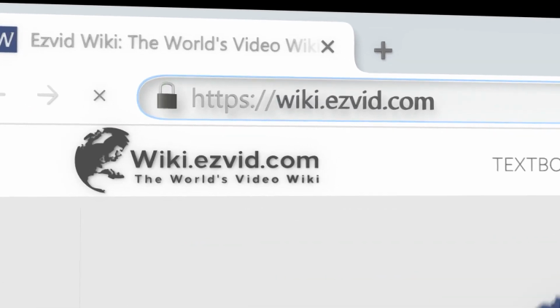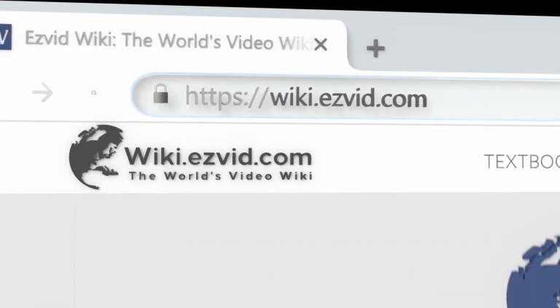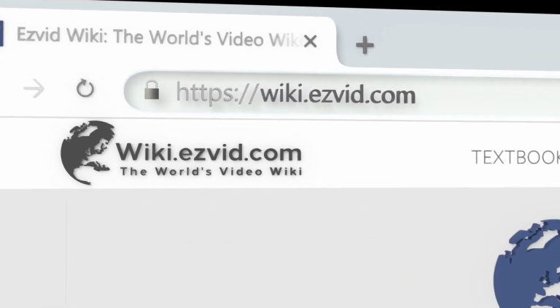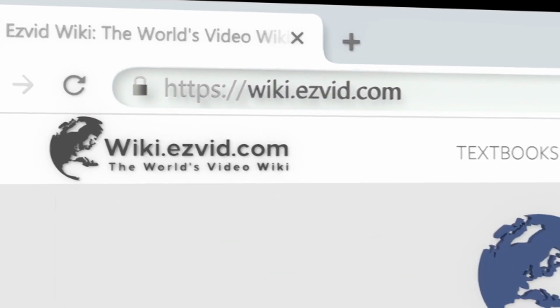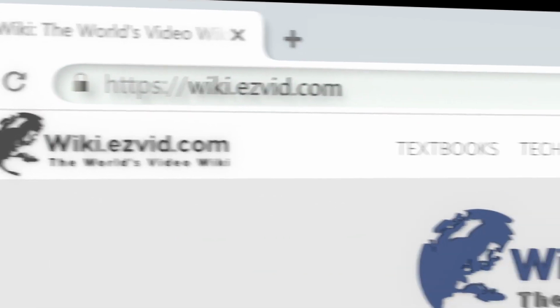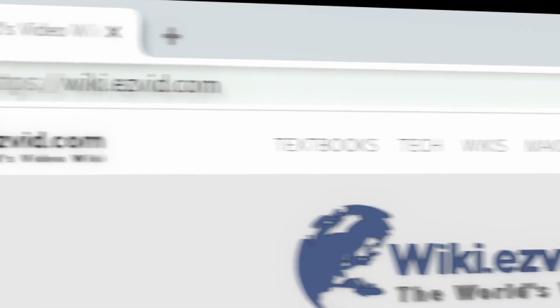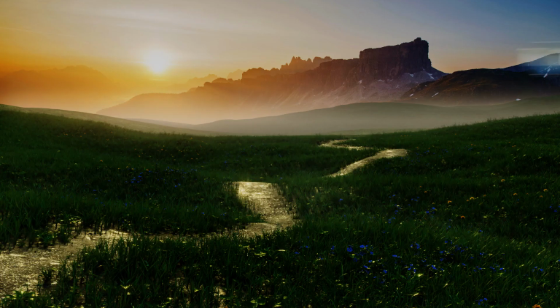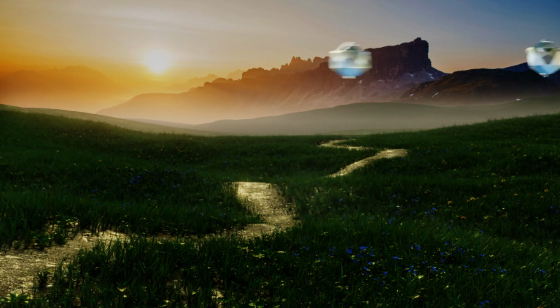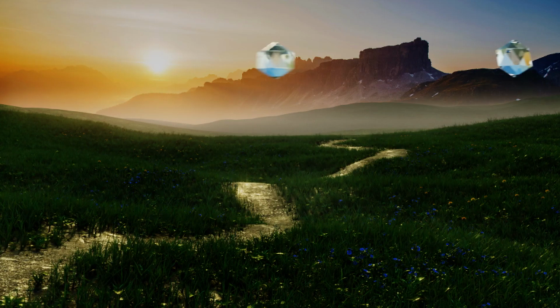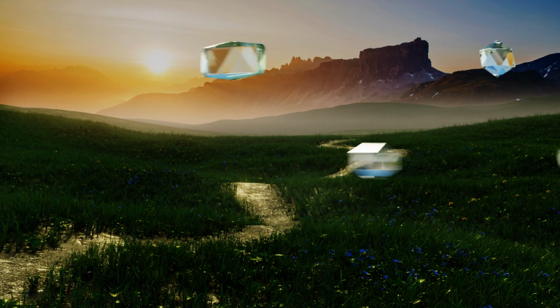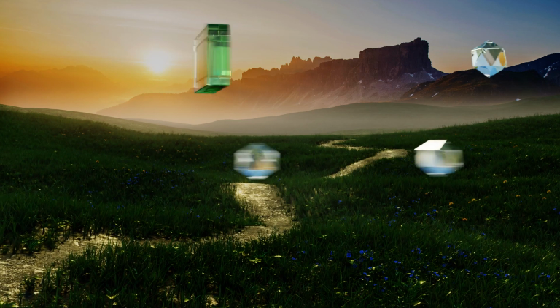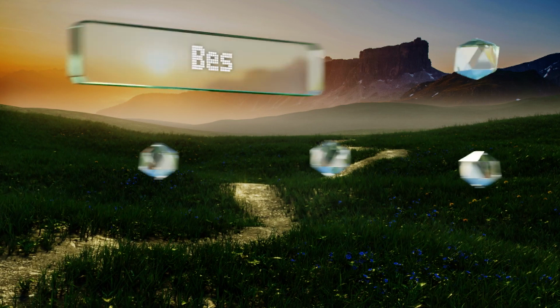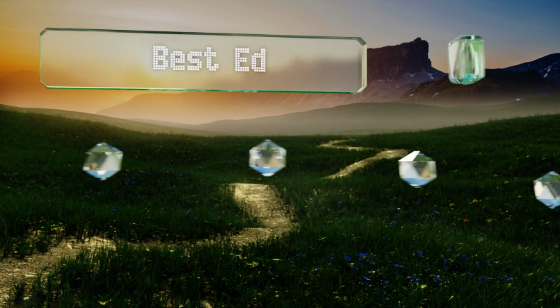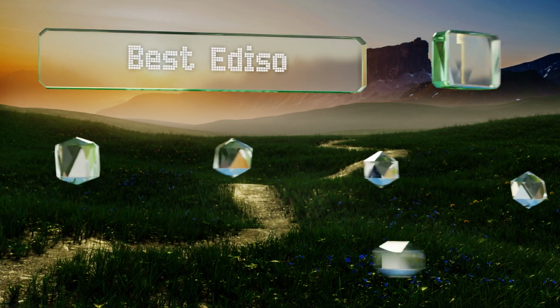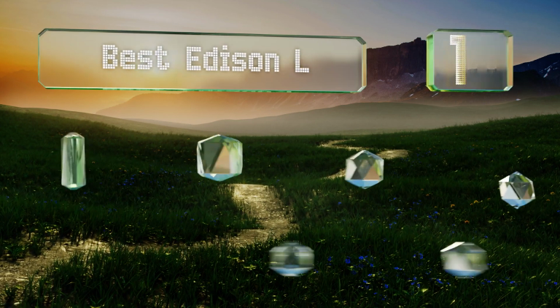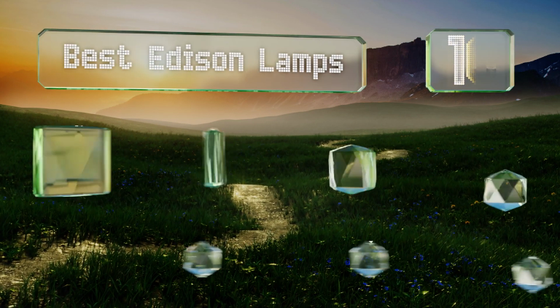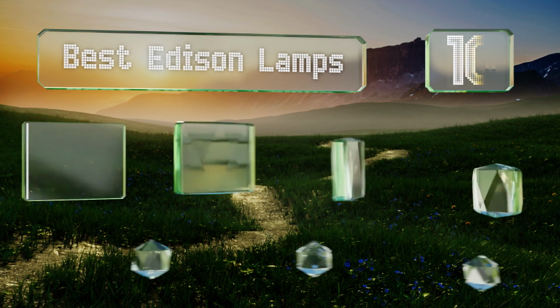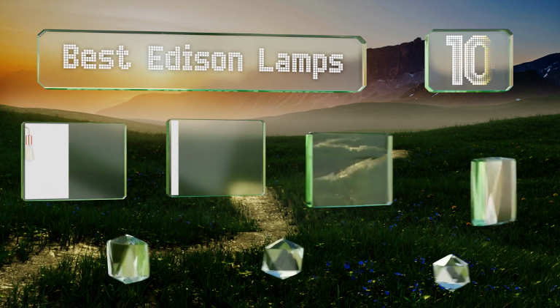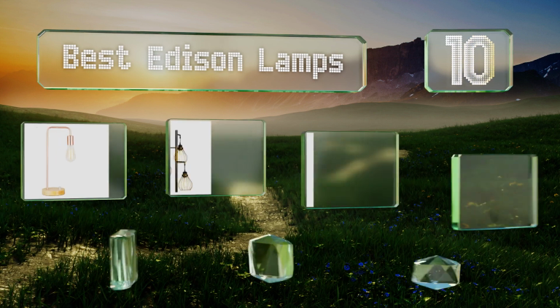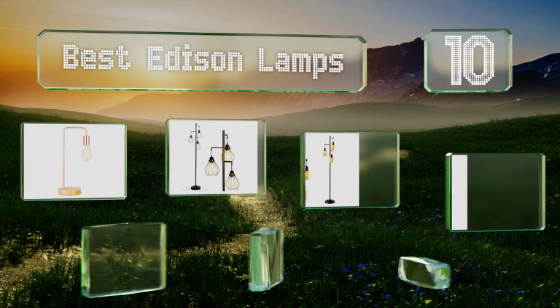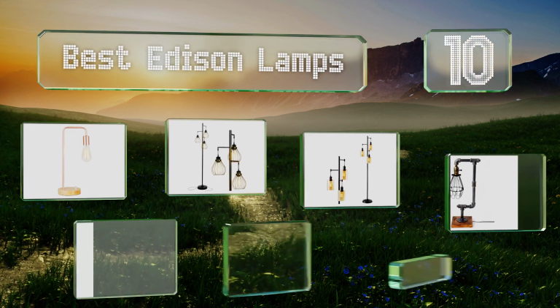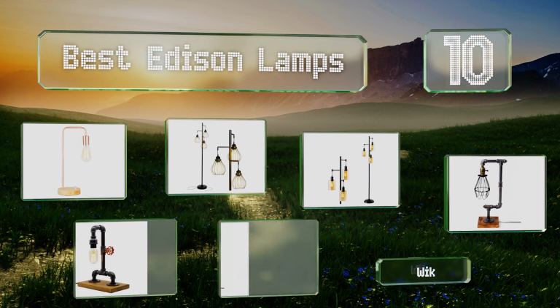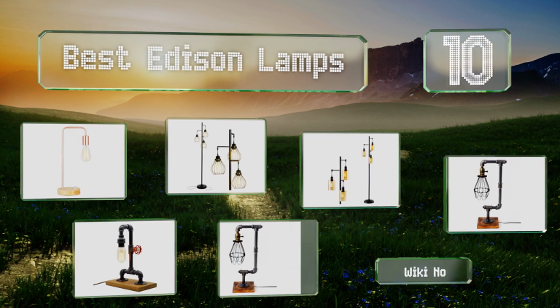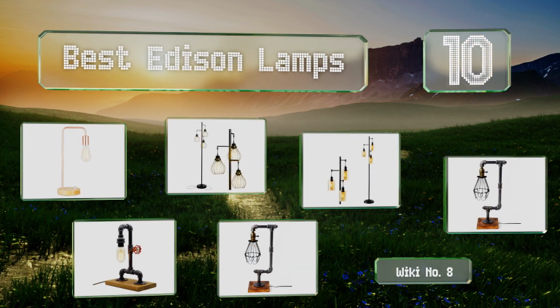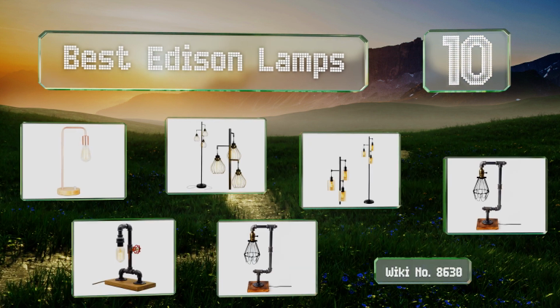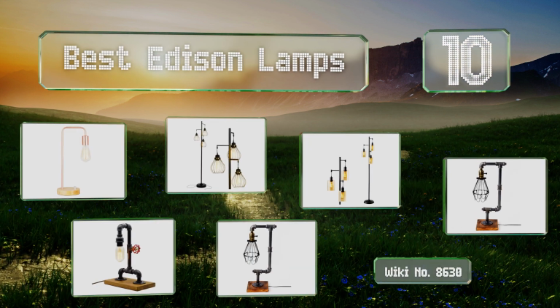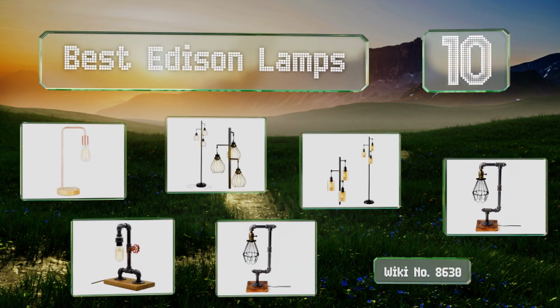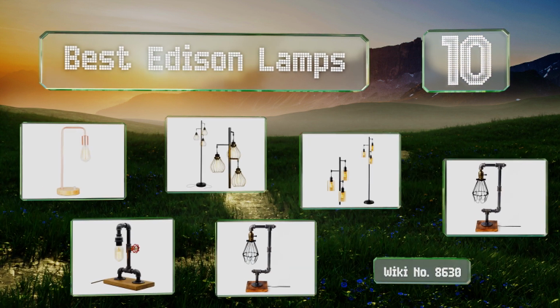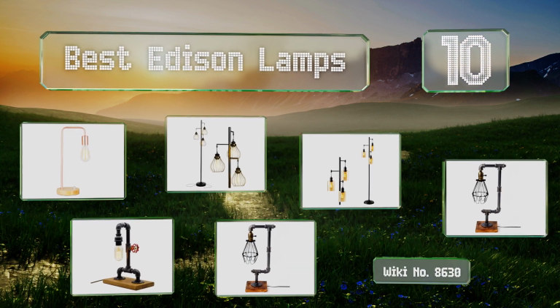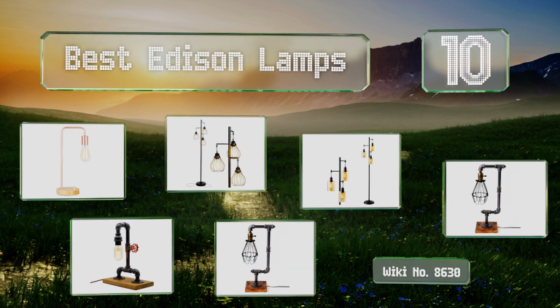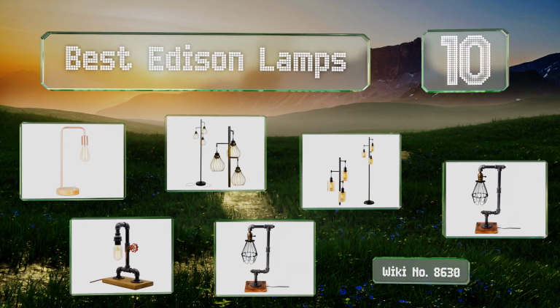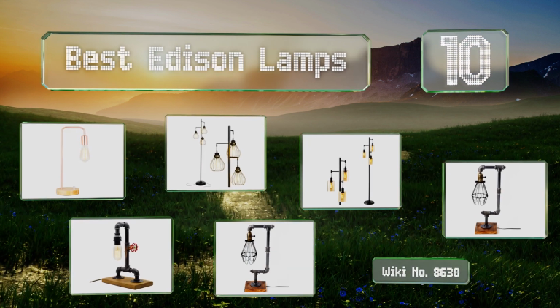Easyvid presents the 10 best Edison lamps. Let's get started with the list.